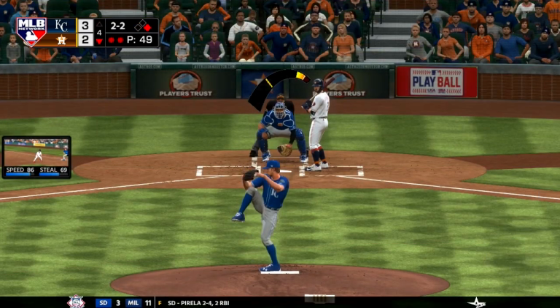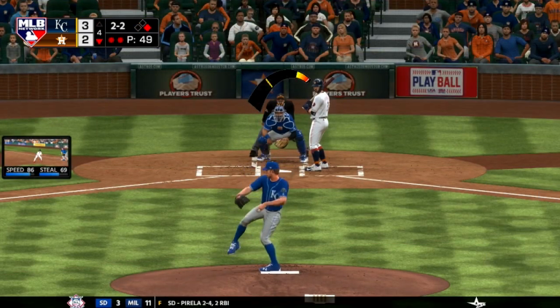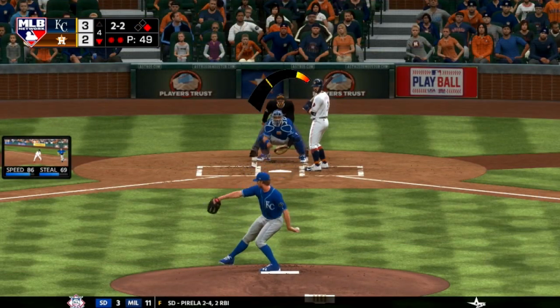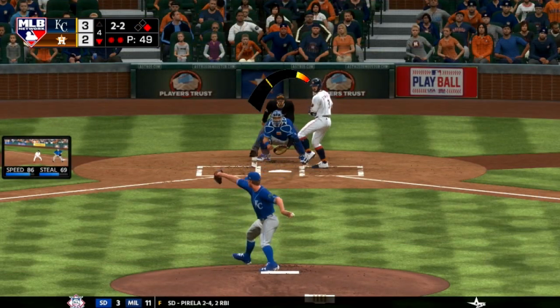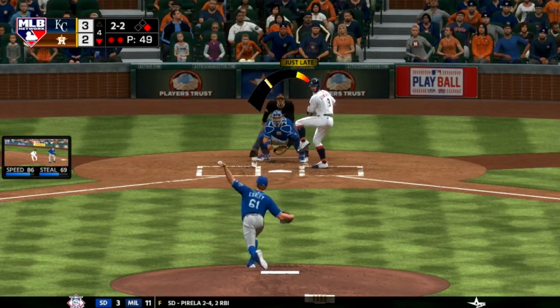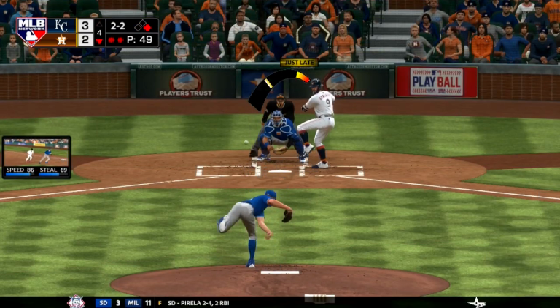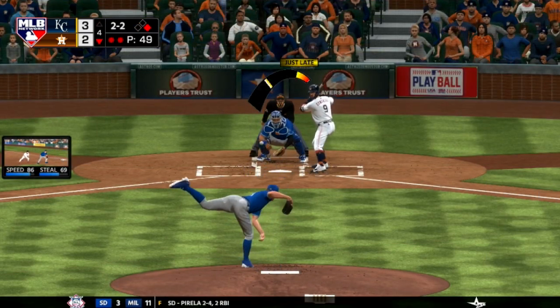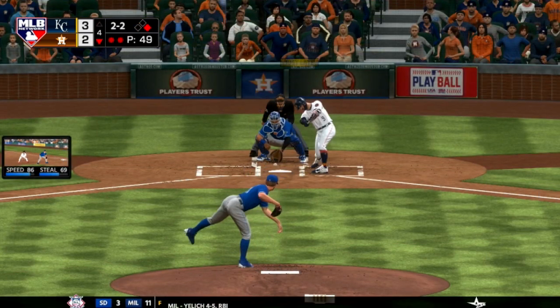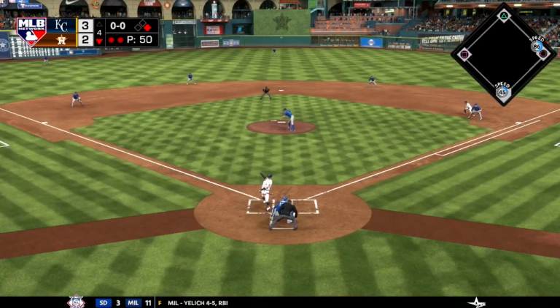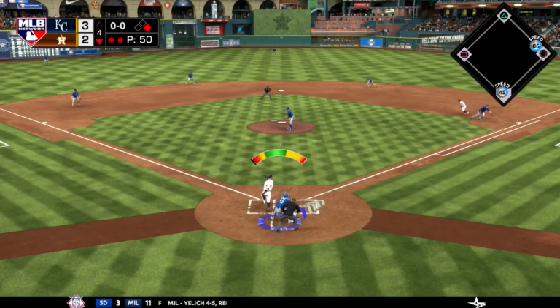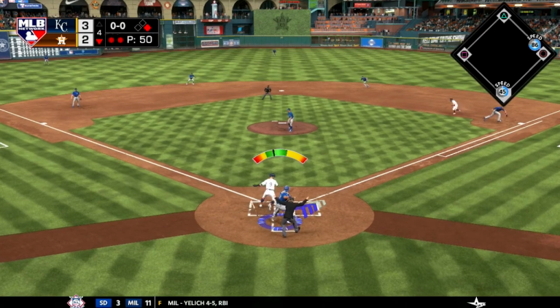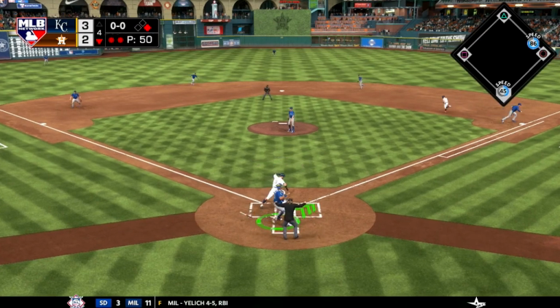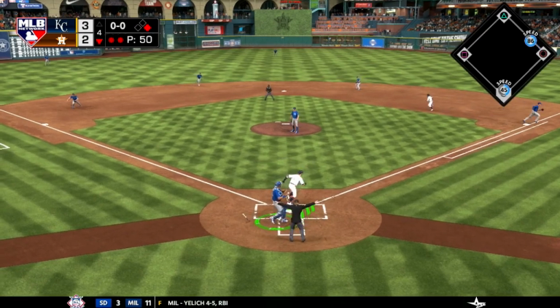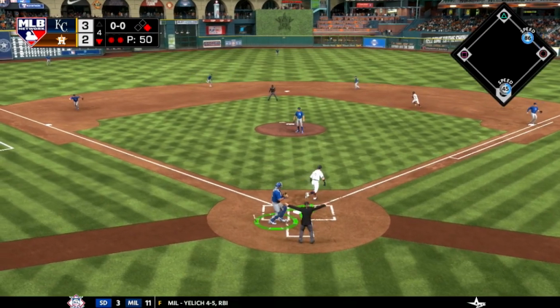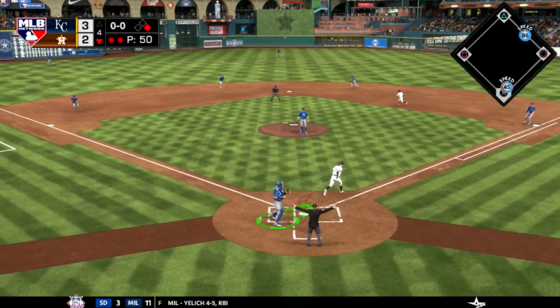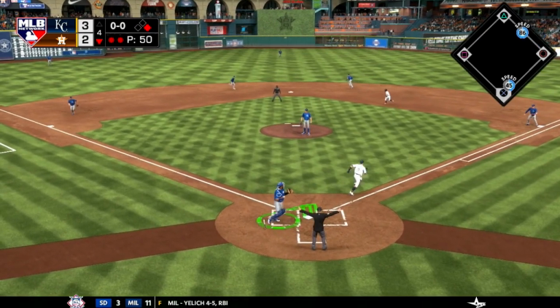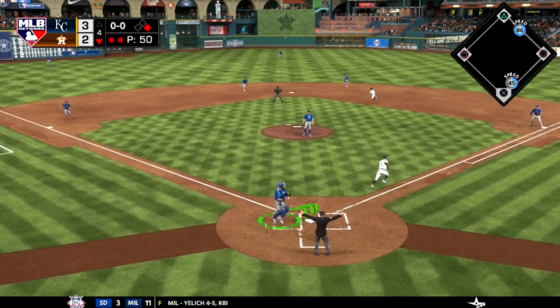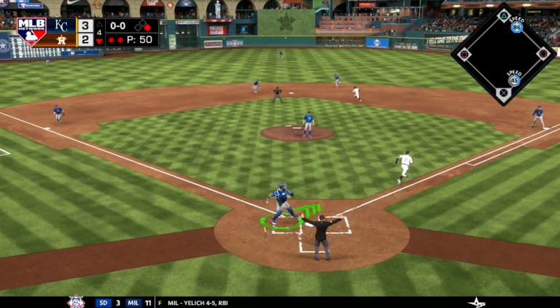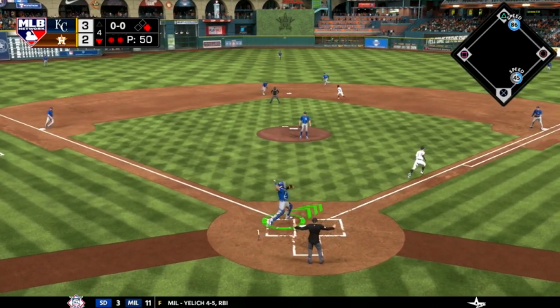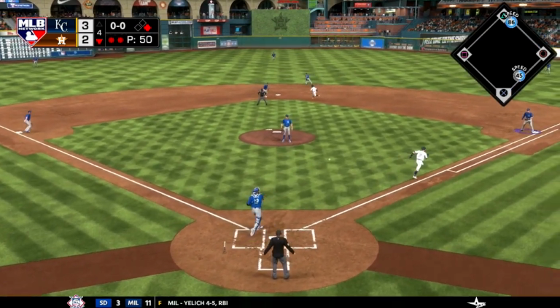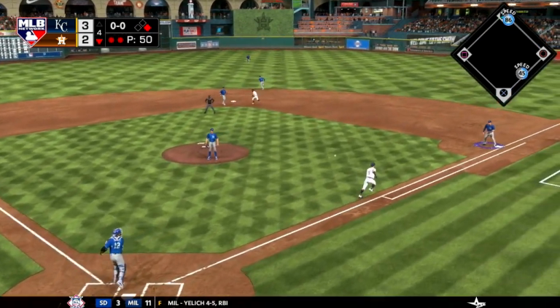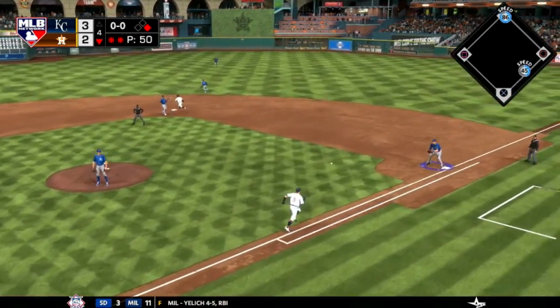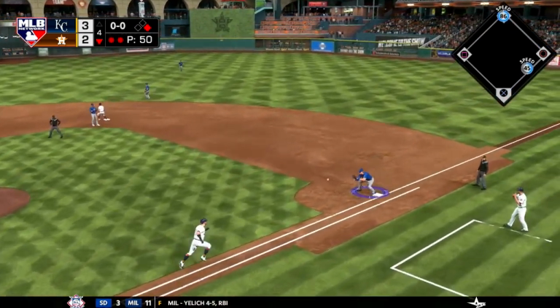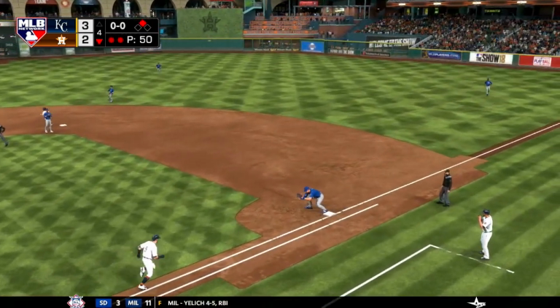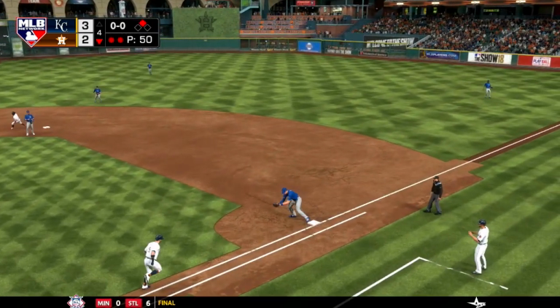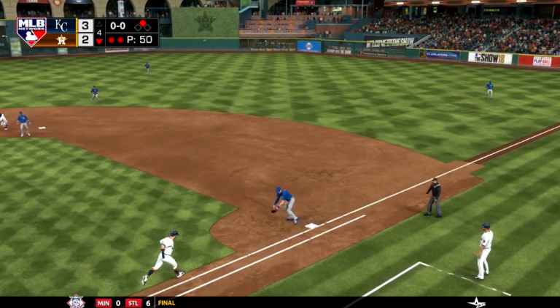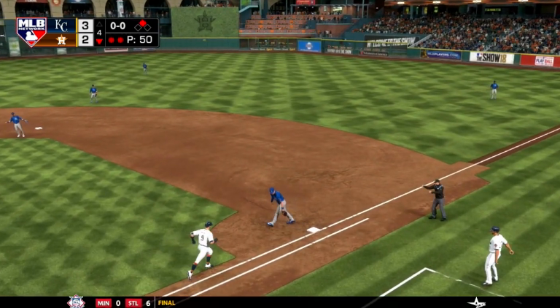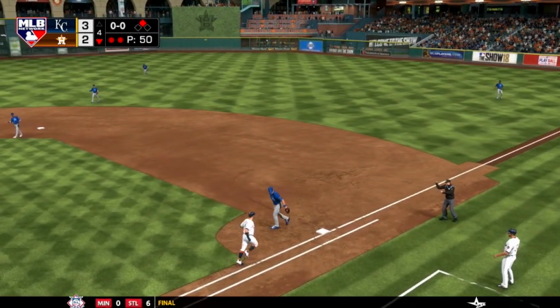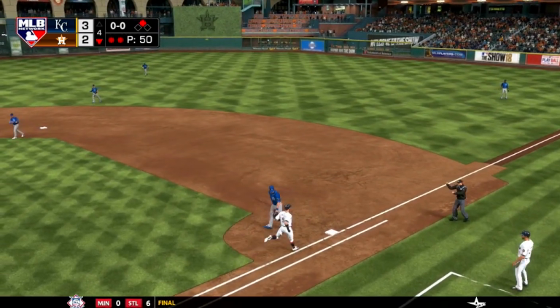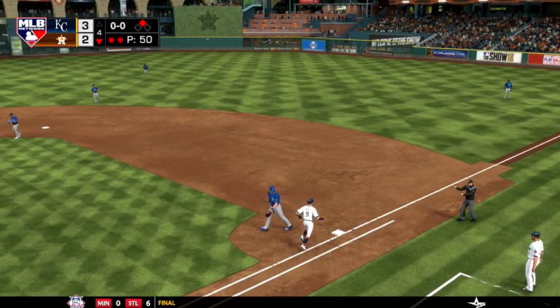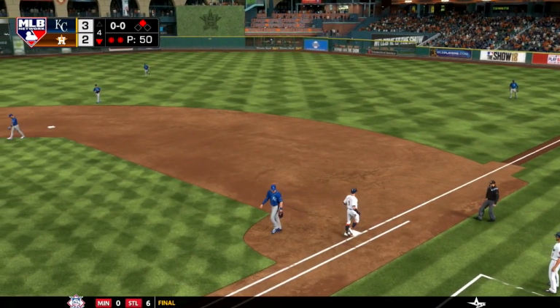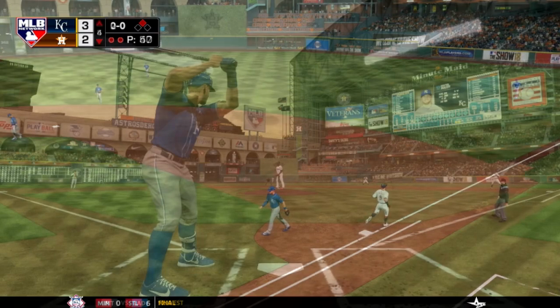Bottom half of the fourth — runner on first, two outs. Marwin Gonzalez goes down swinging, and it's still a 3-2 game.